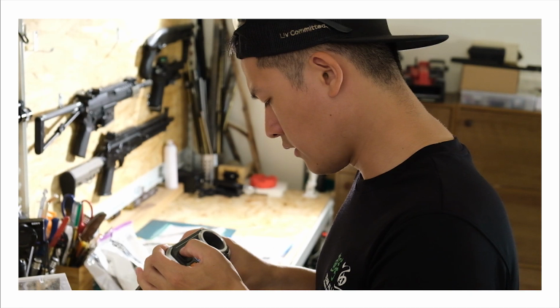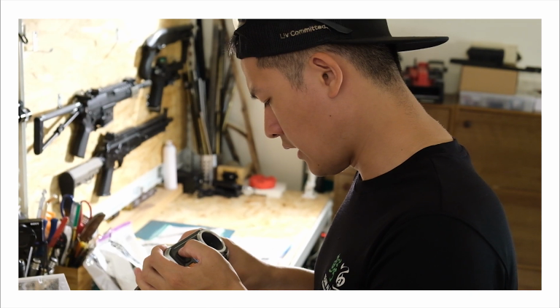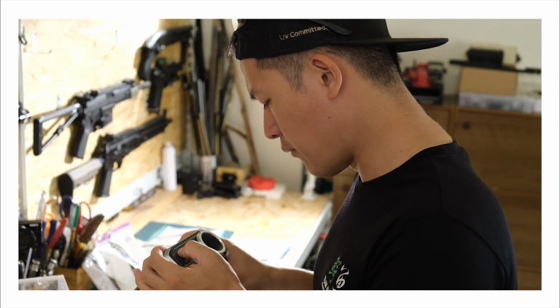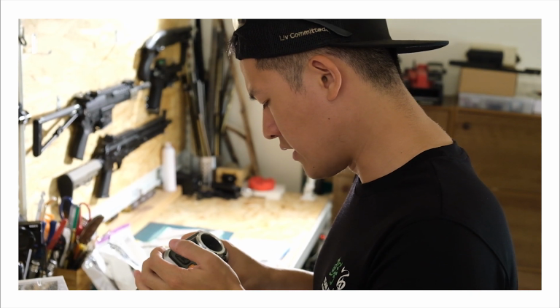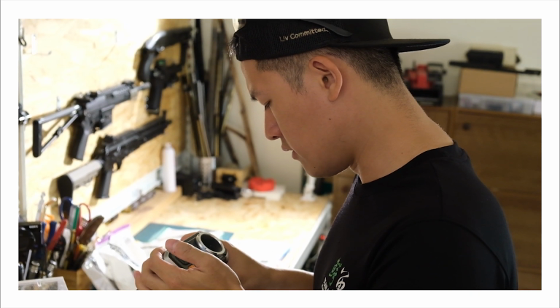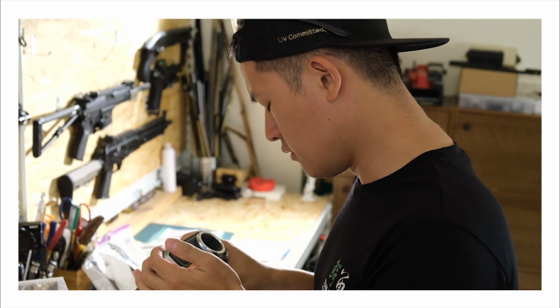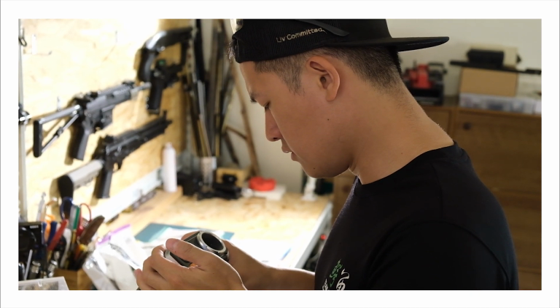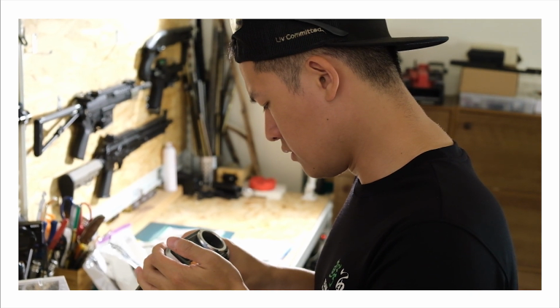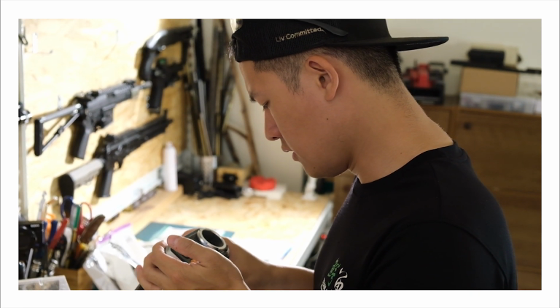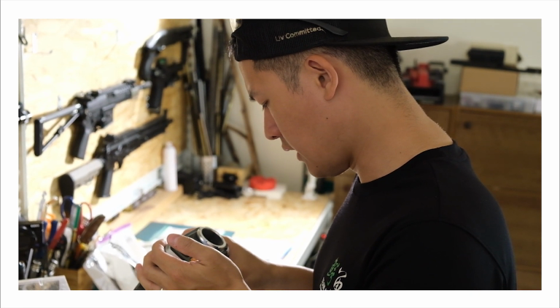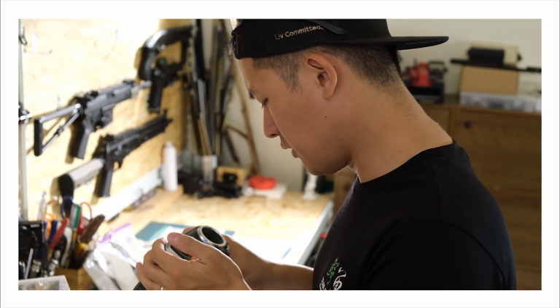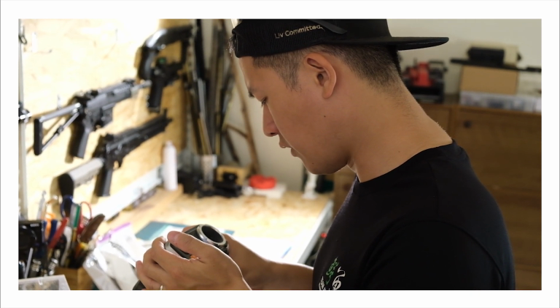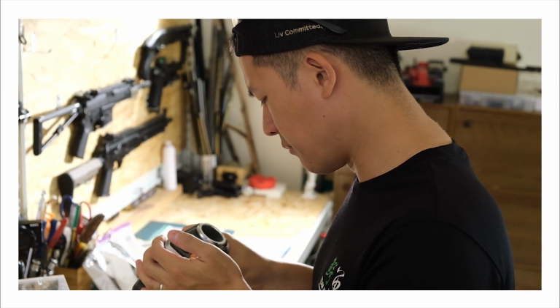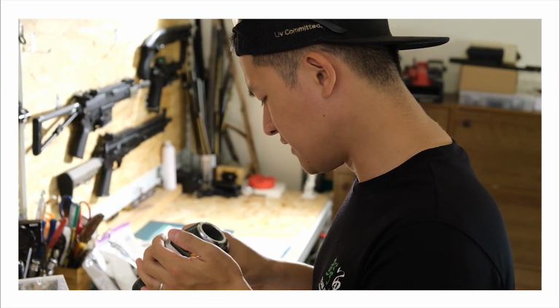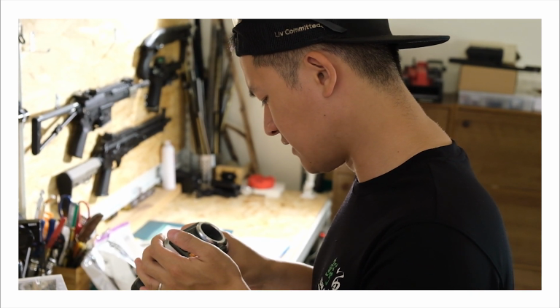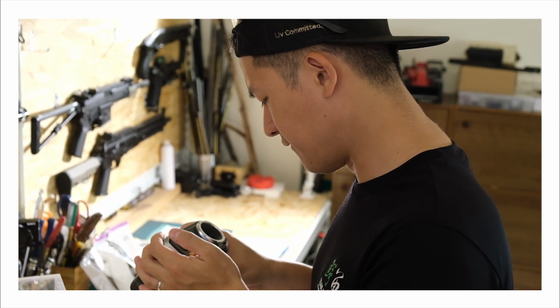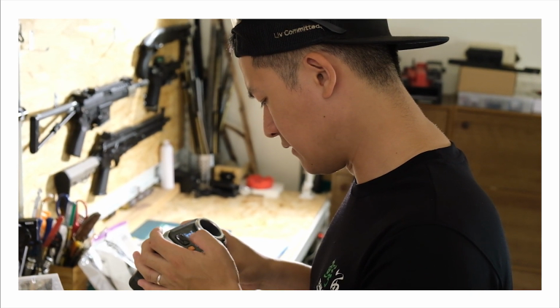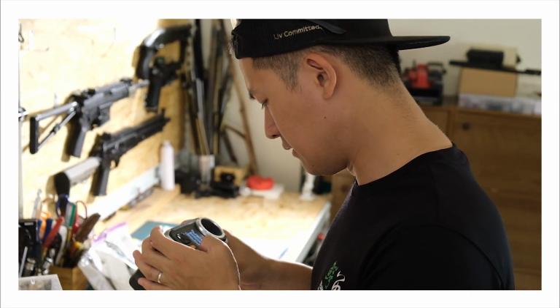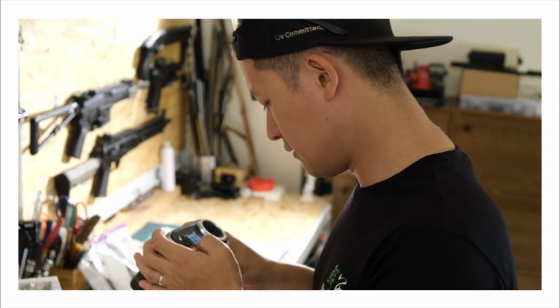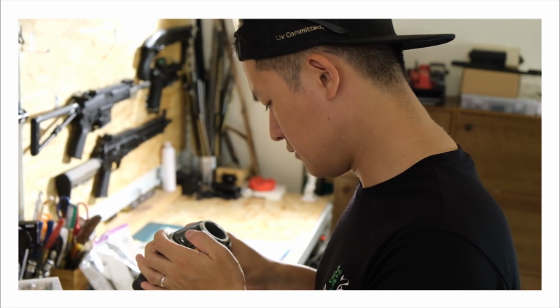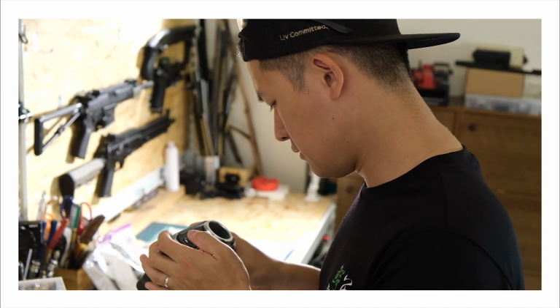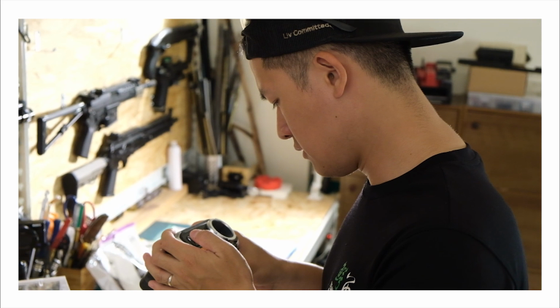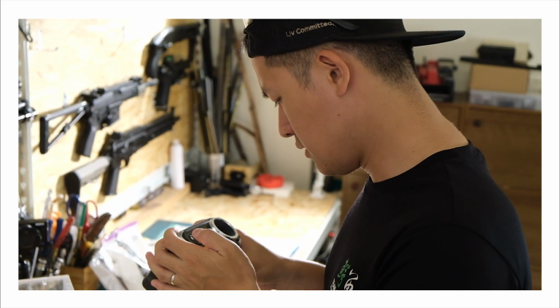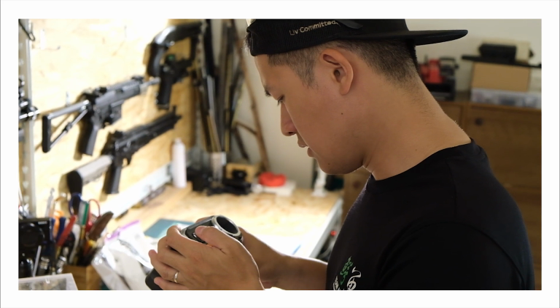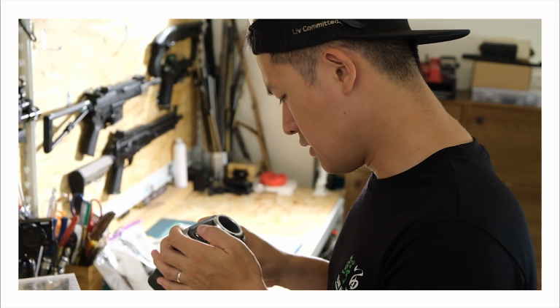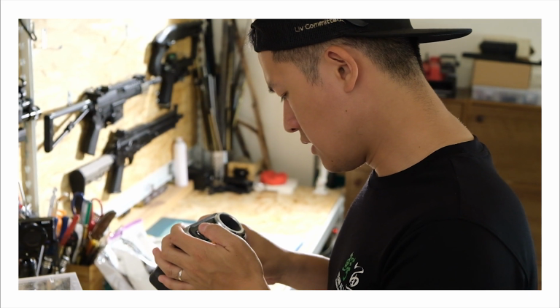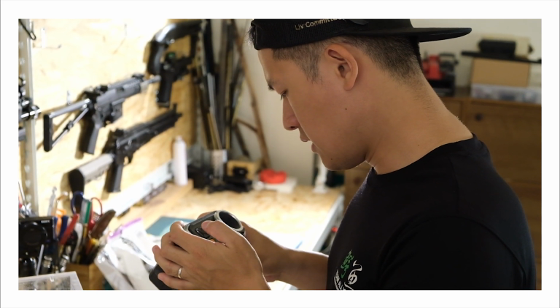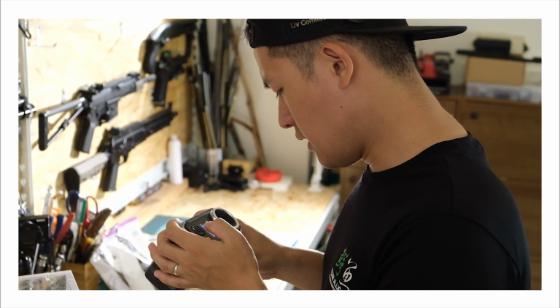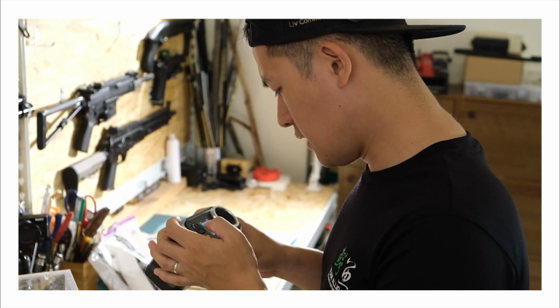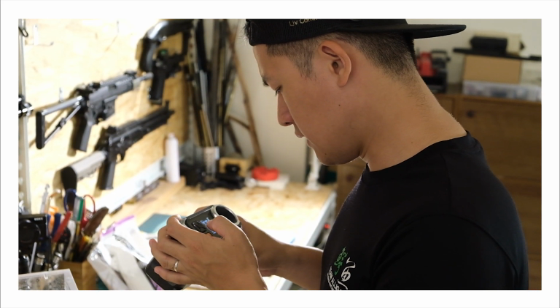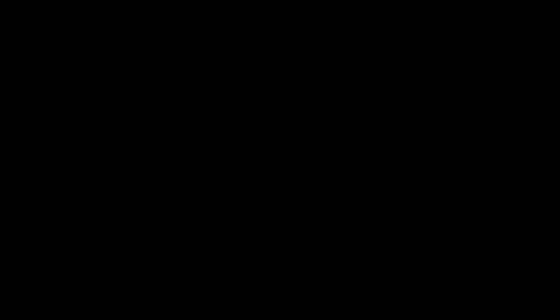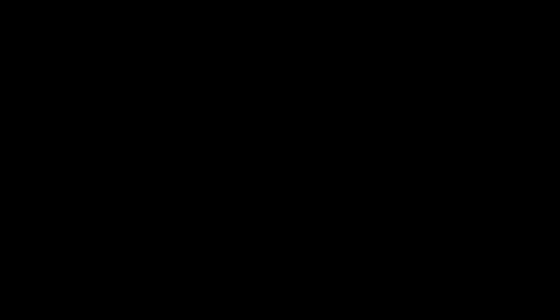Hey Brandon, I think we are missing something. What is it? It's...